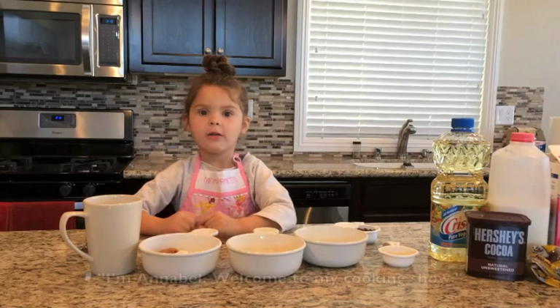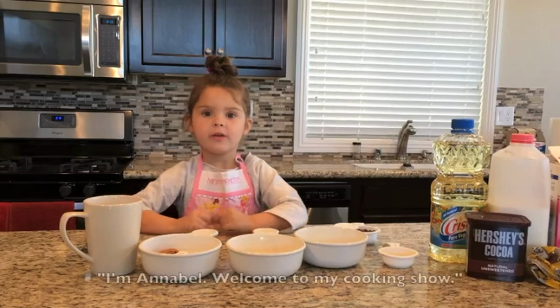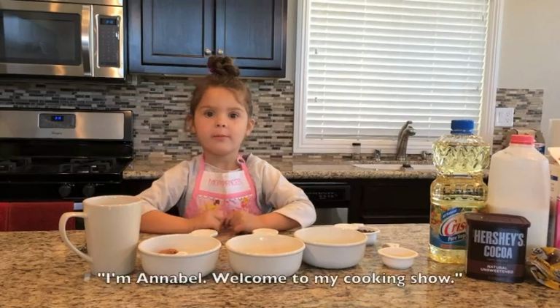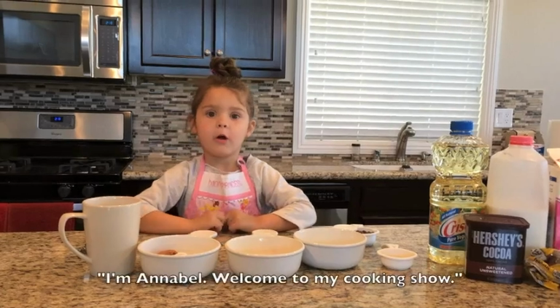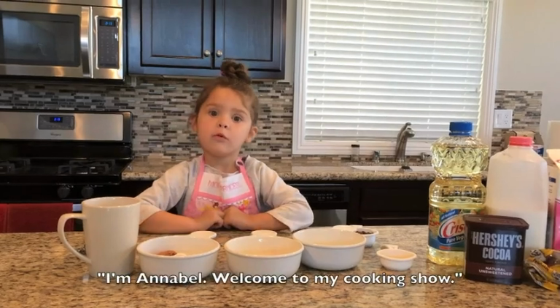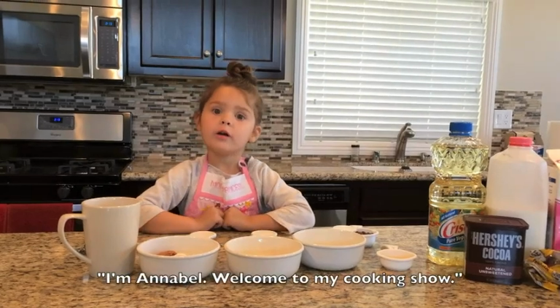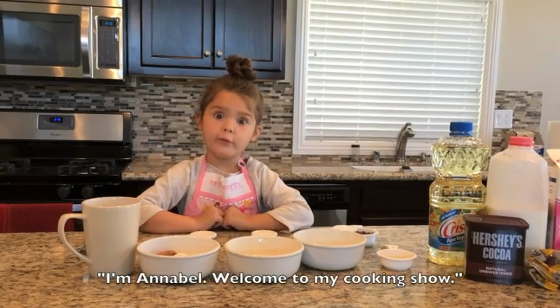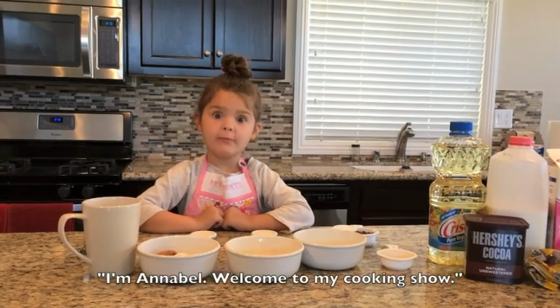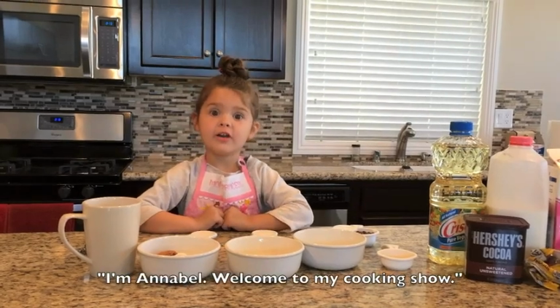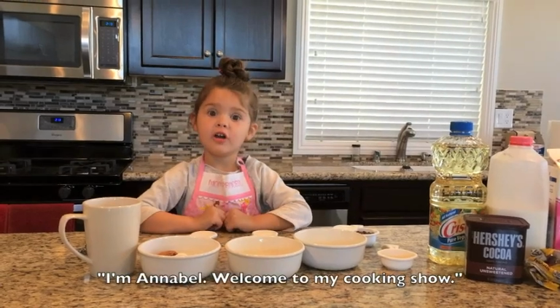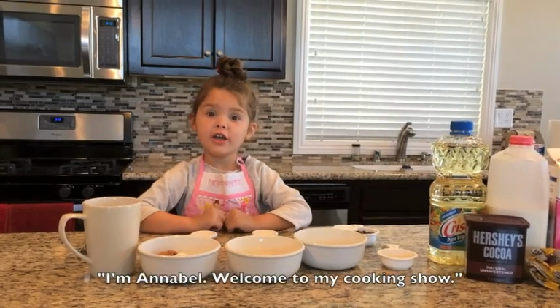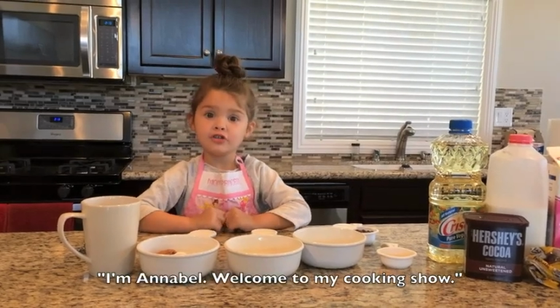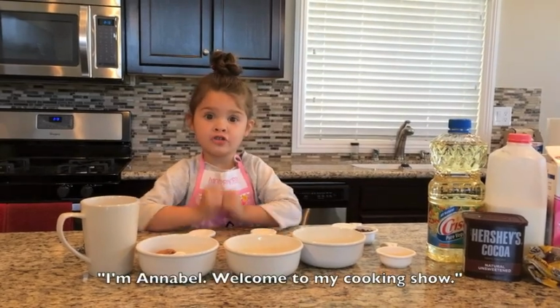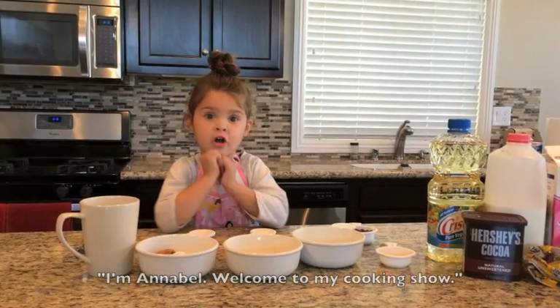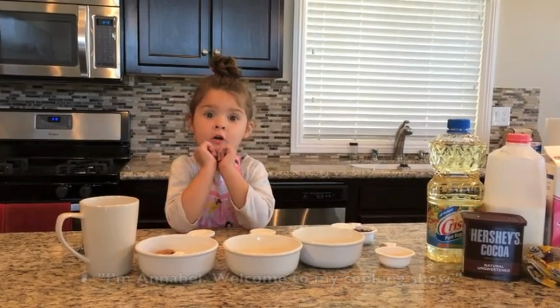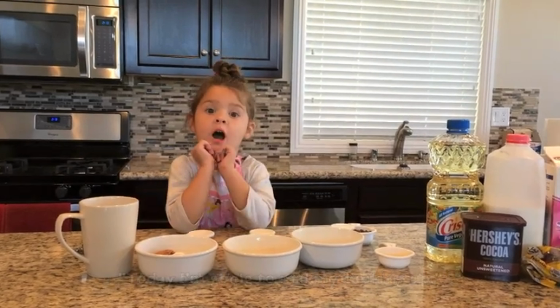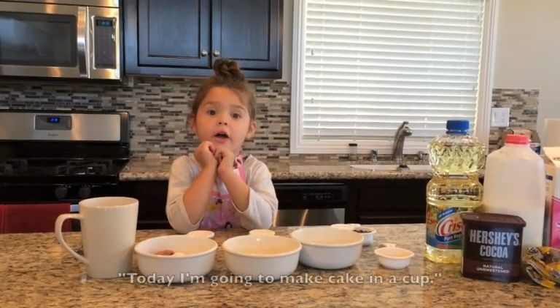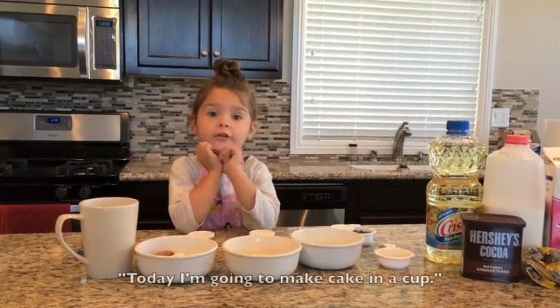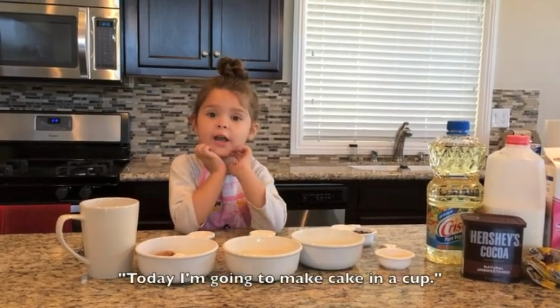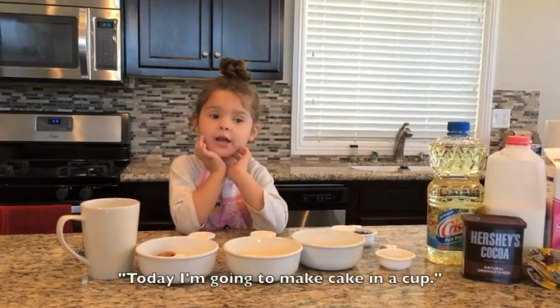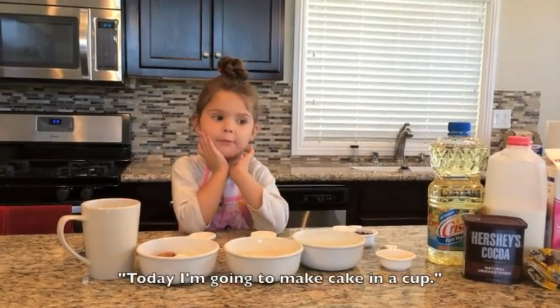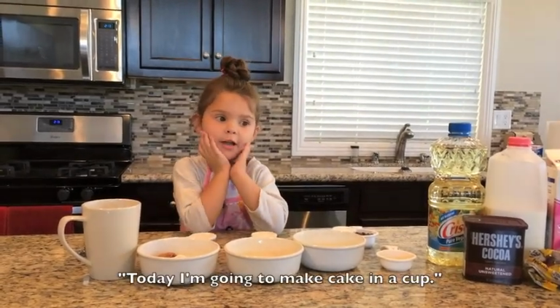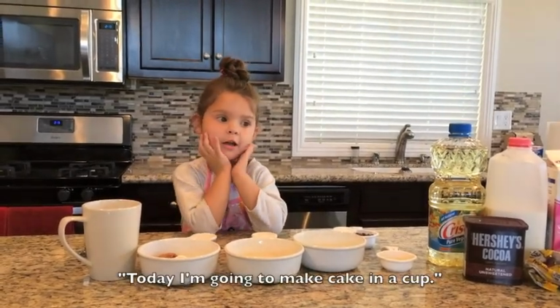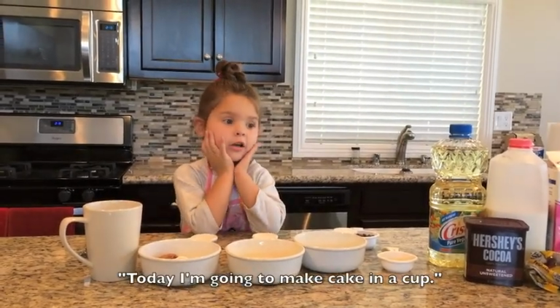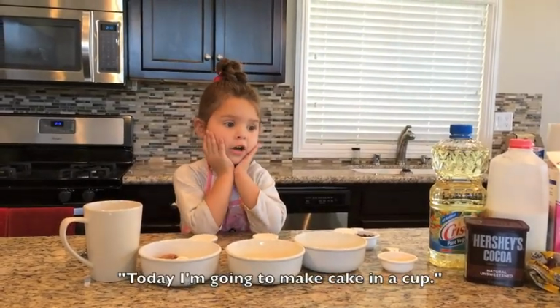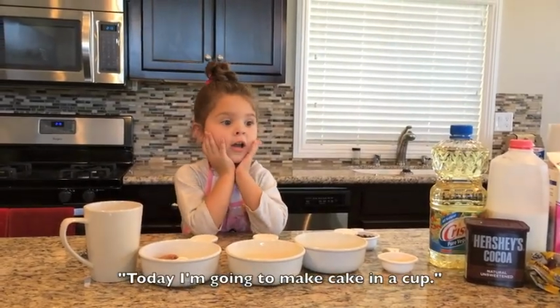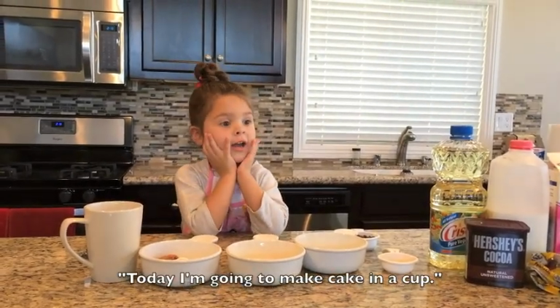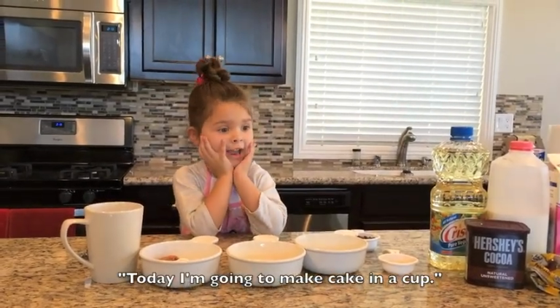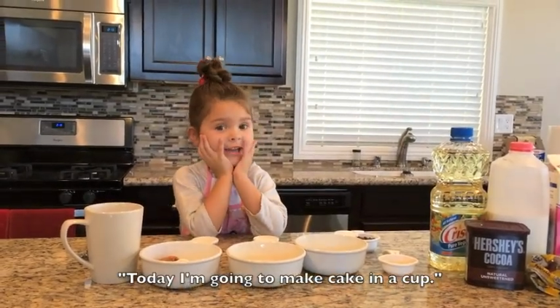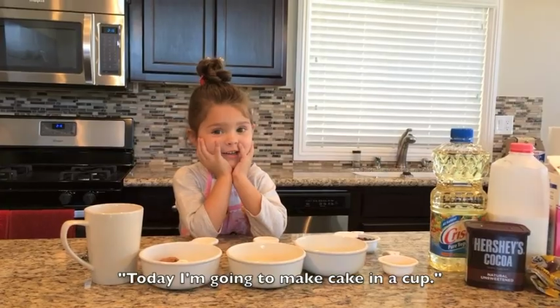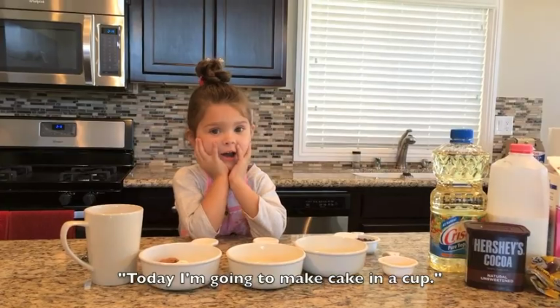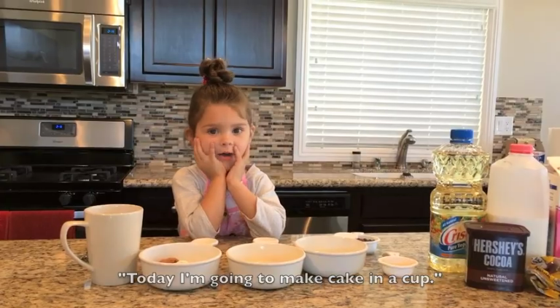Hi, I'm Annabelle. Welcome to my cooking show. Today I'm going to make a cake and a top.